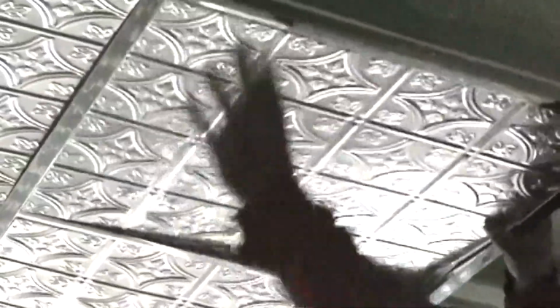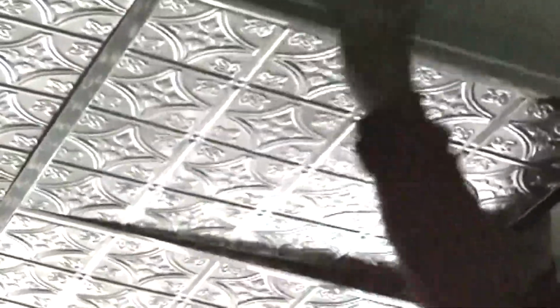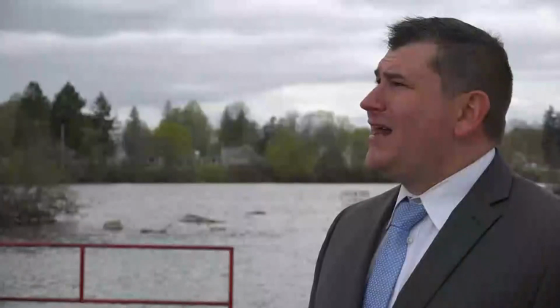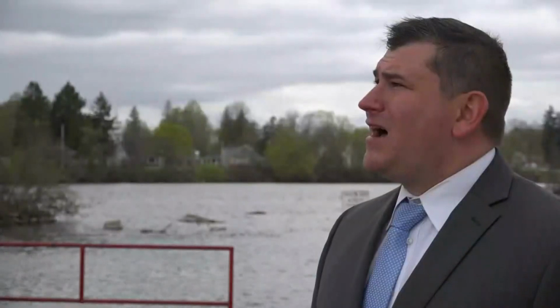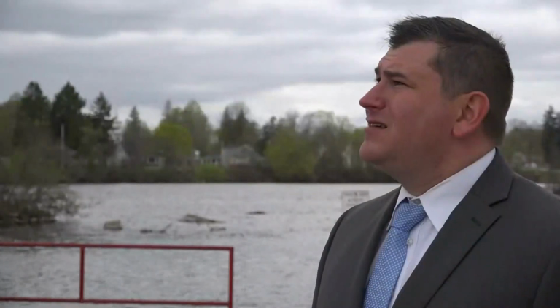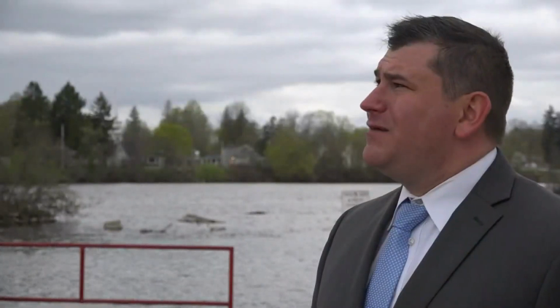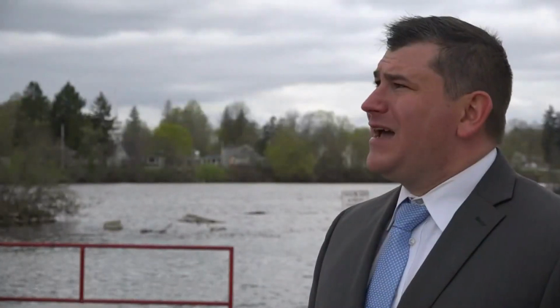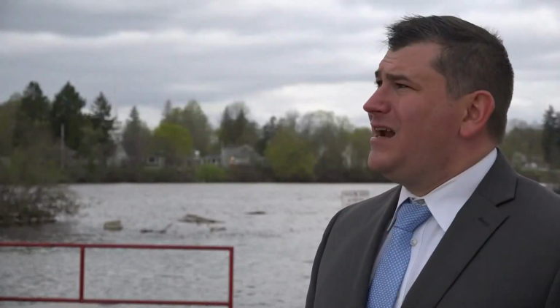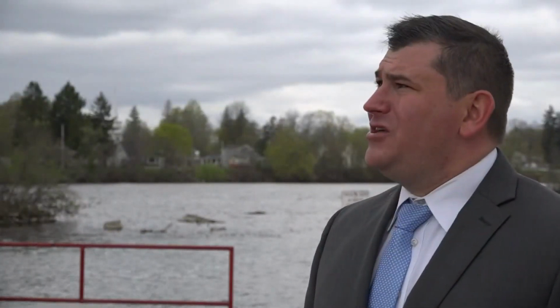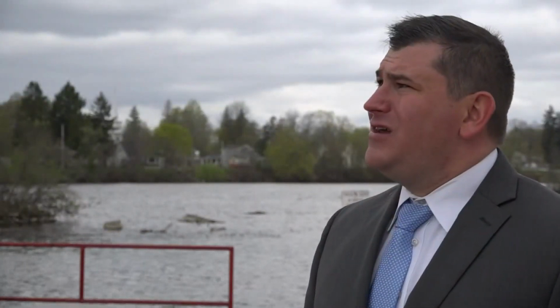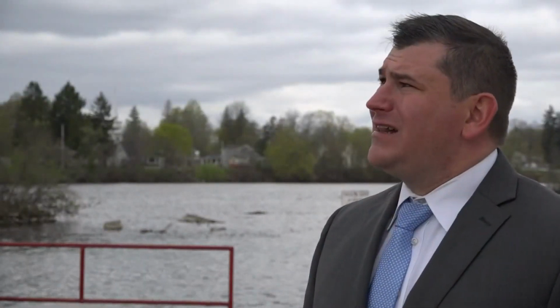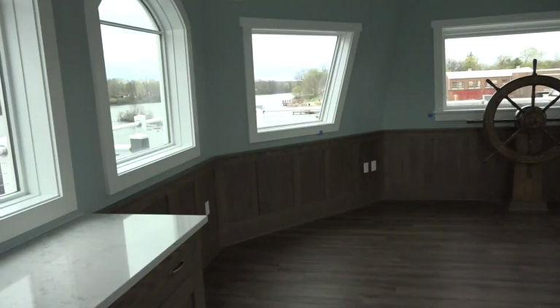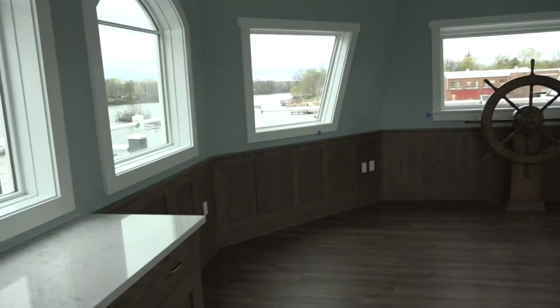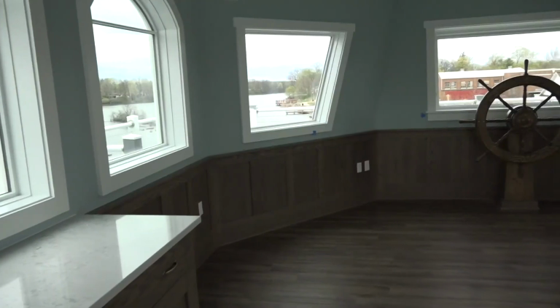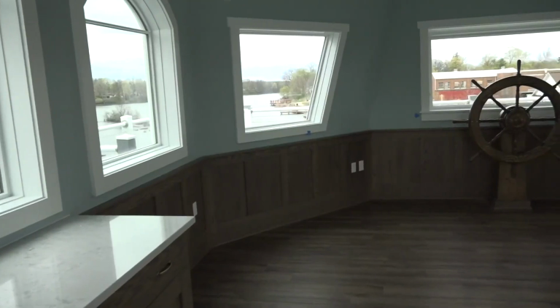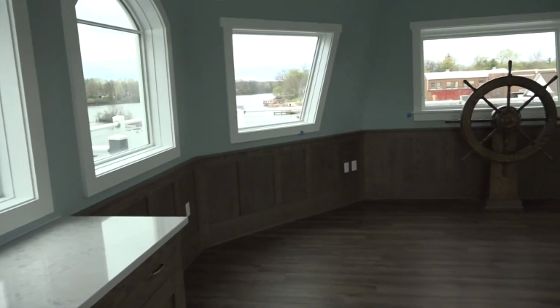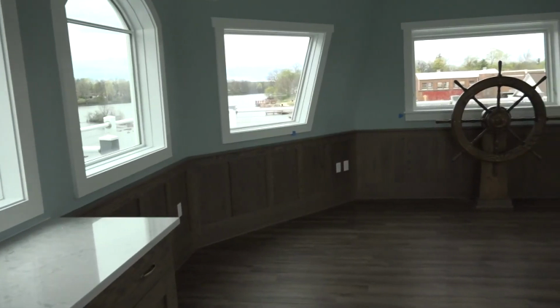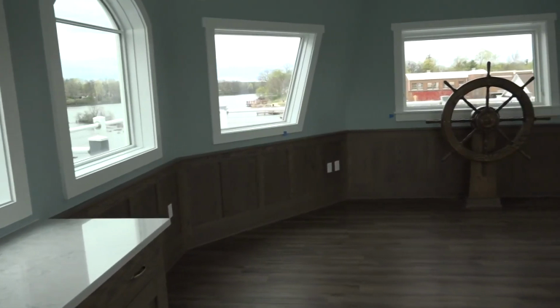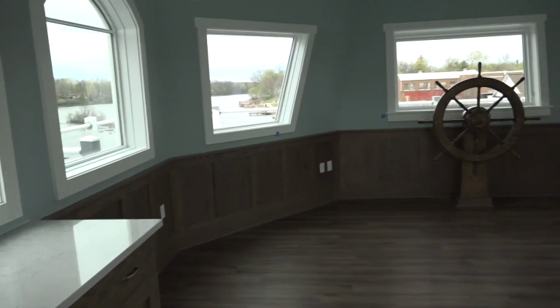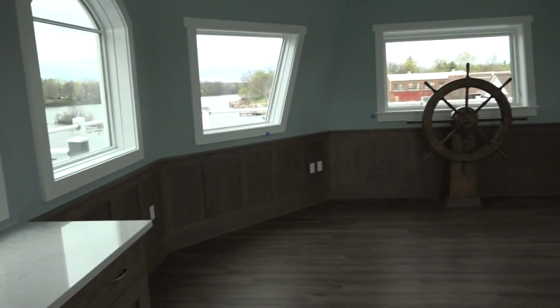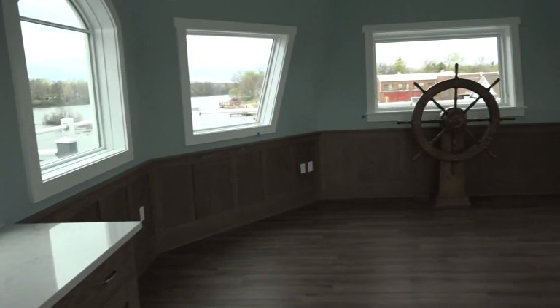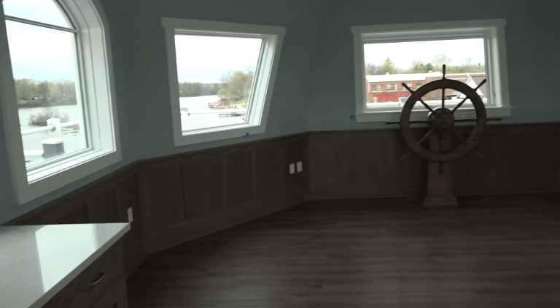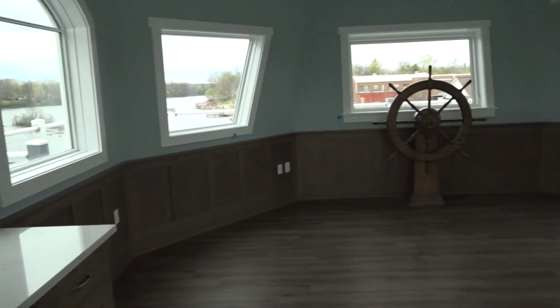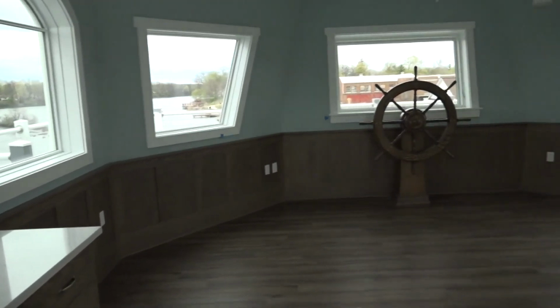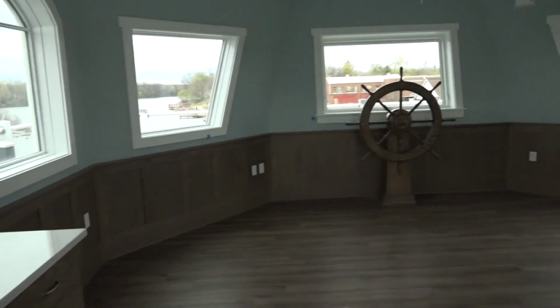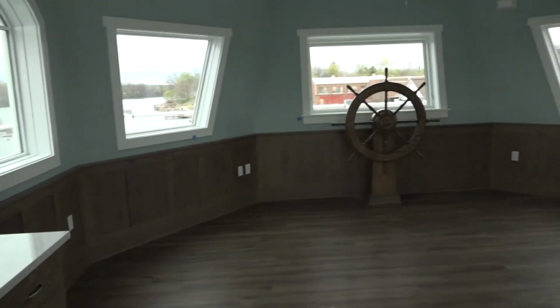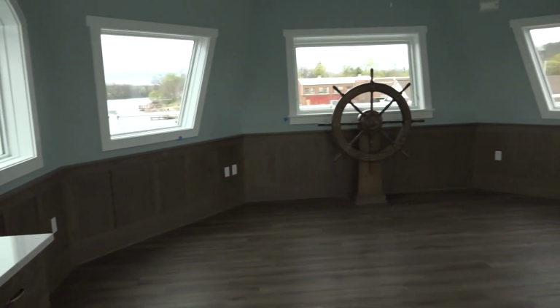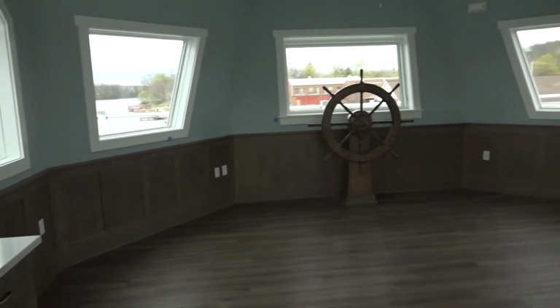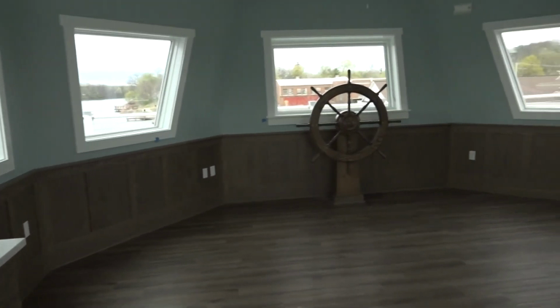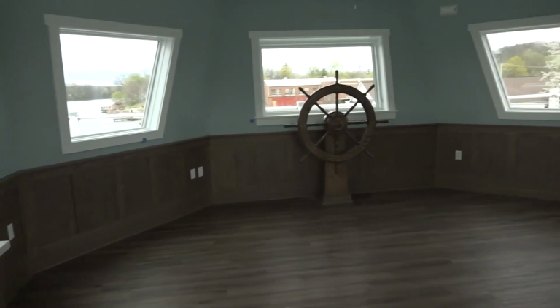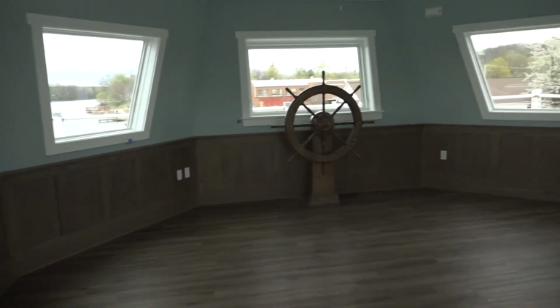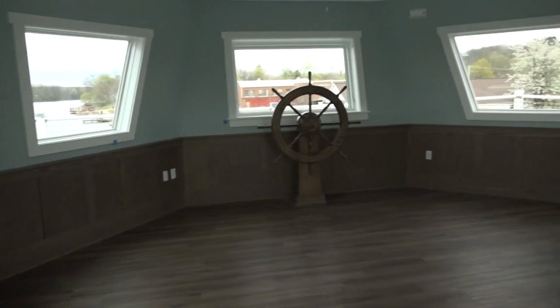The pilot house is going to be kind of unique — that's the third floor — with a big wooden wheel. That's really coming into shape.